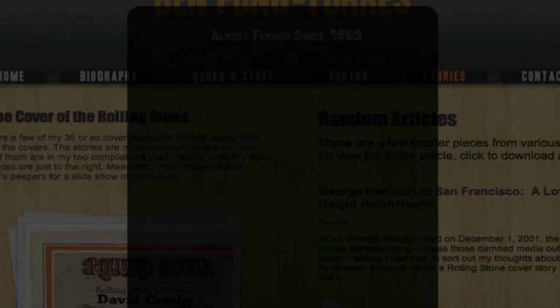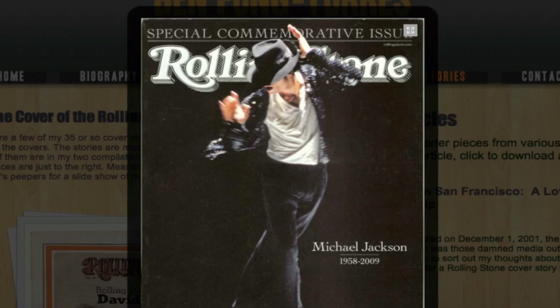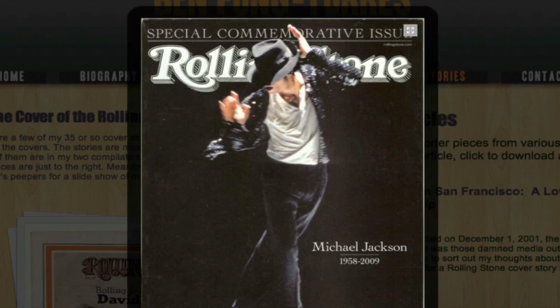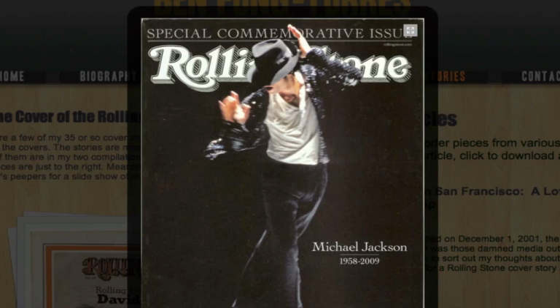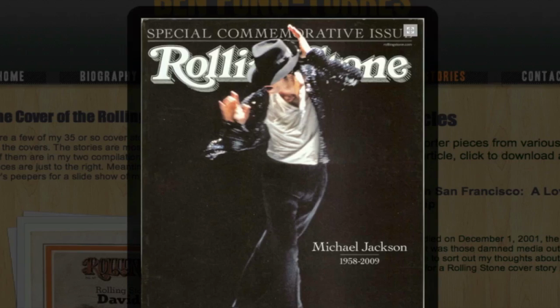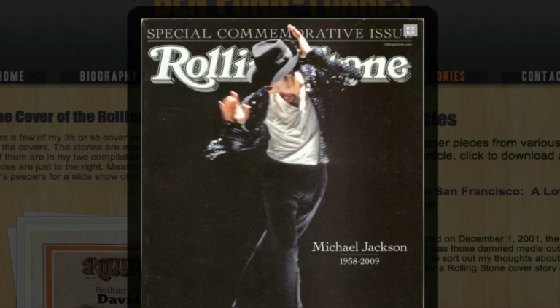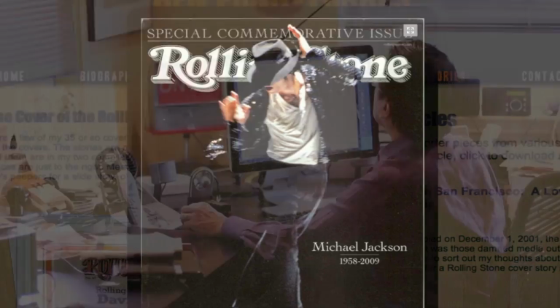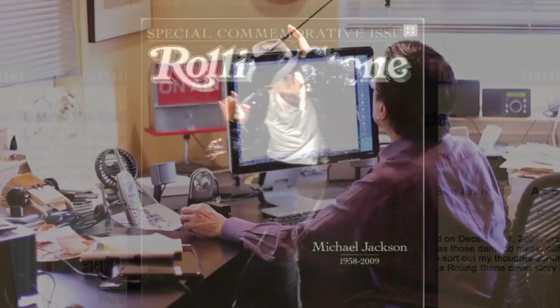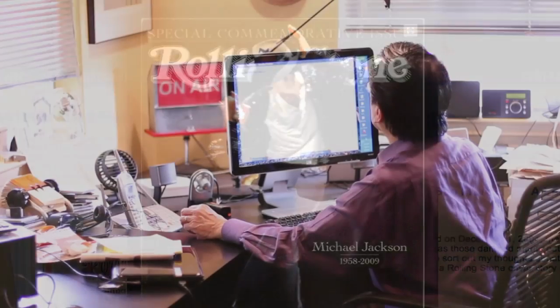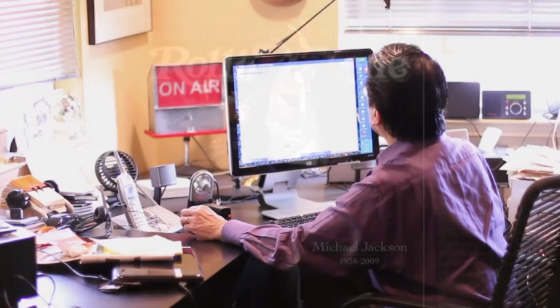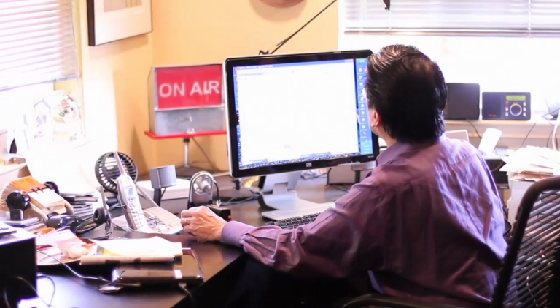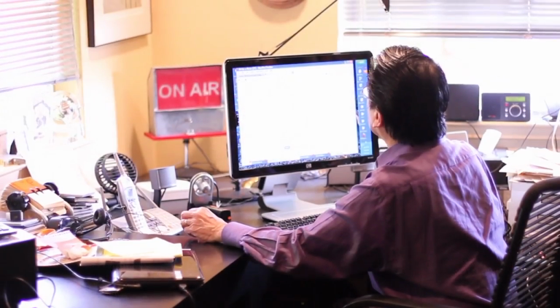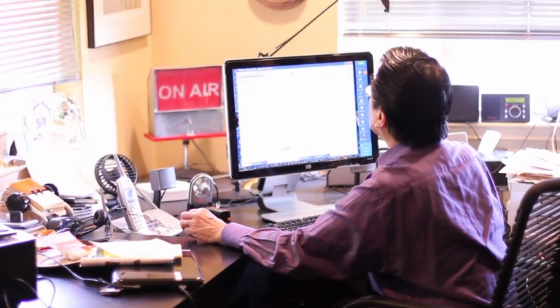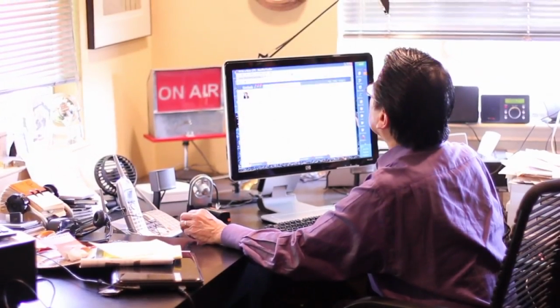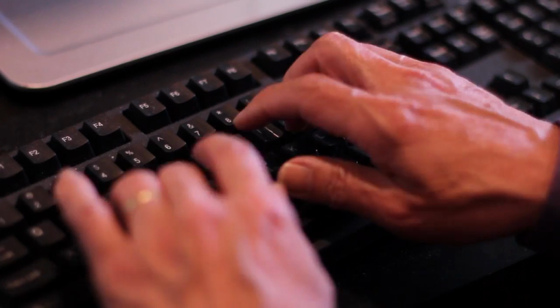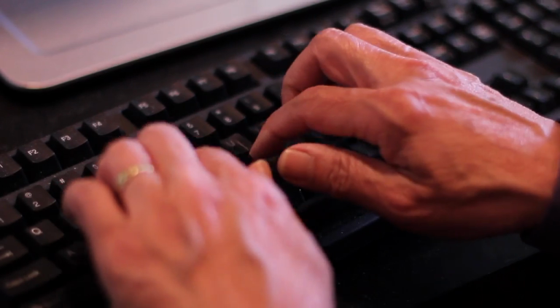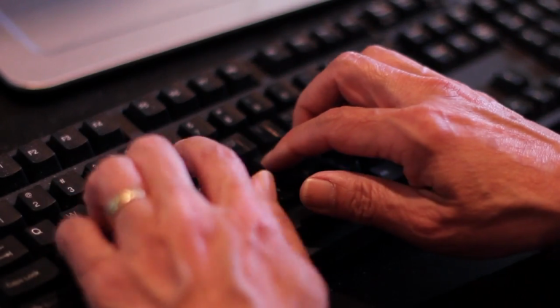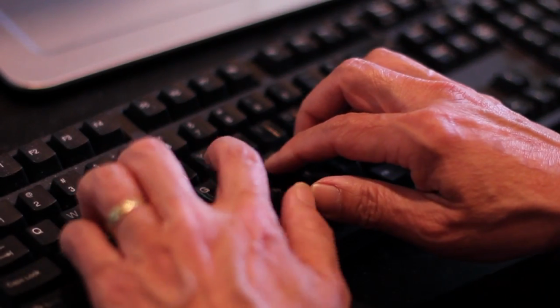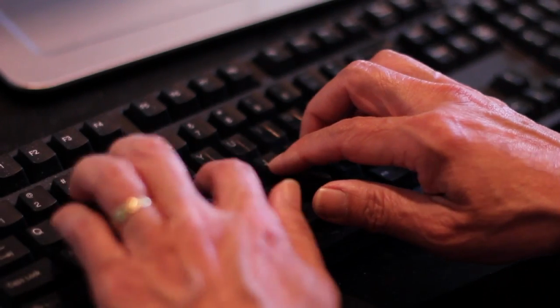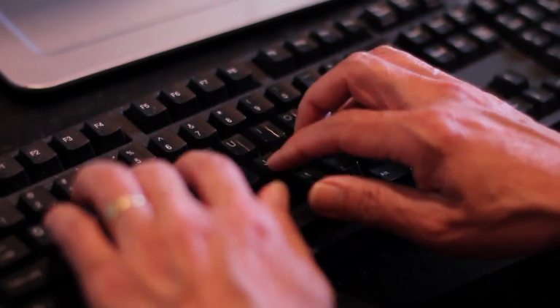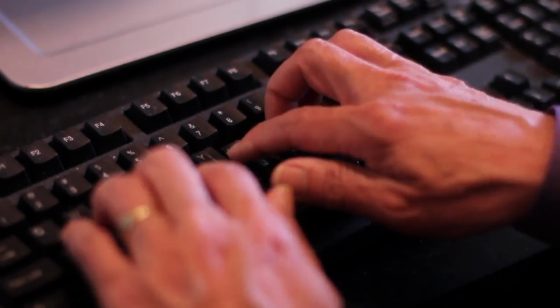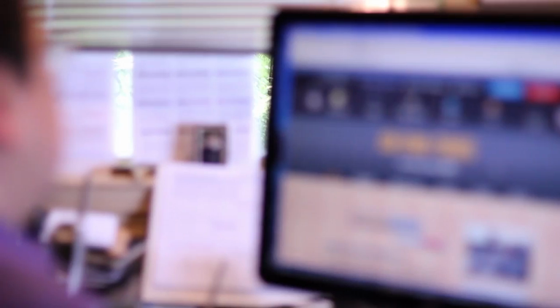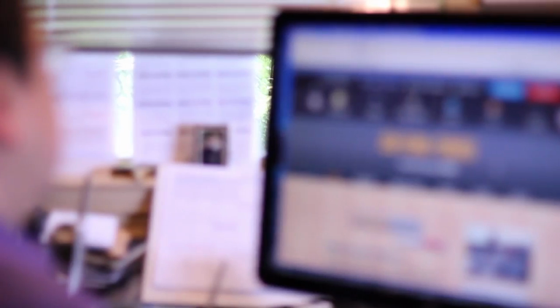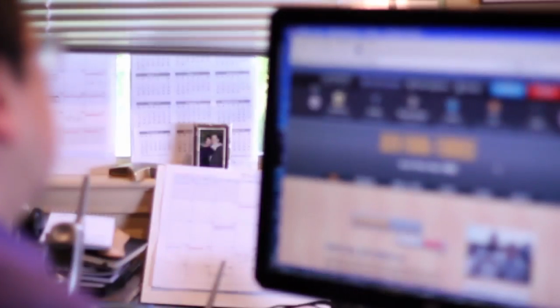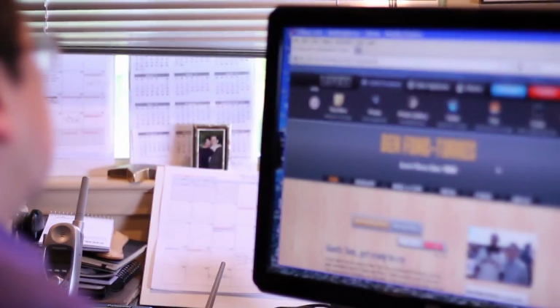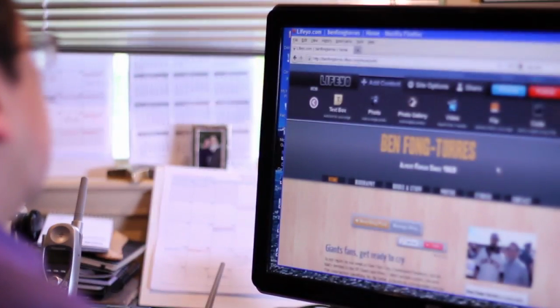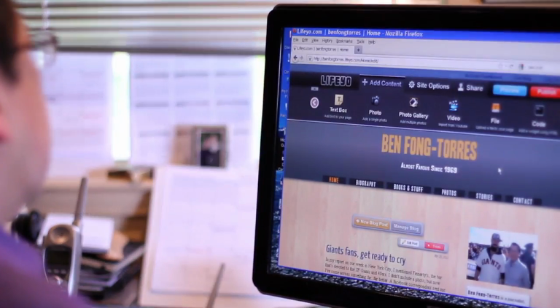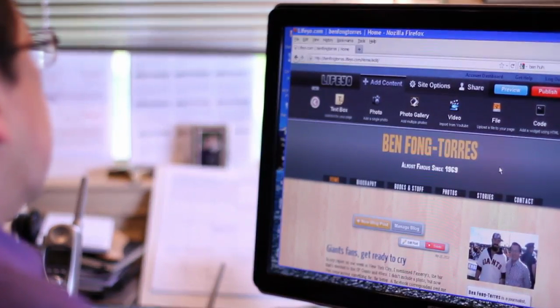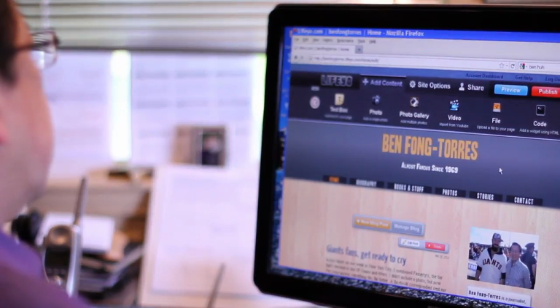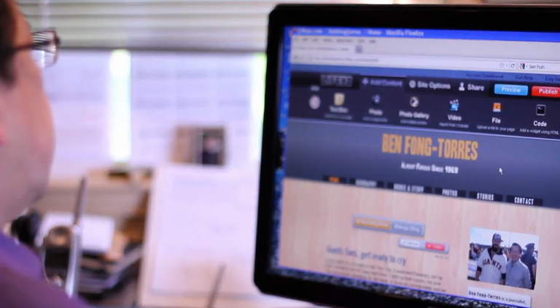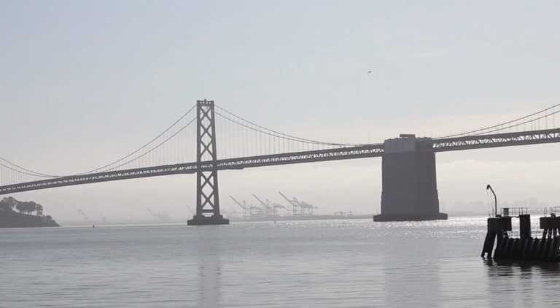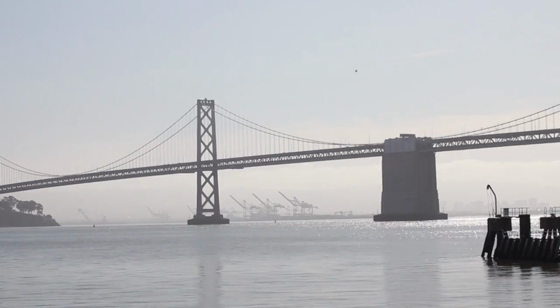You might think Ben has a team to keep his website going, but the truth is that he loves doing it on his own because Life.io is so easy to use.